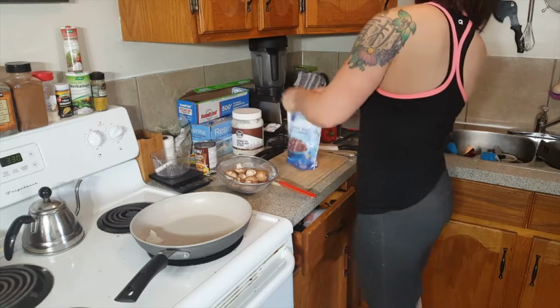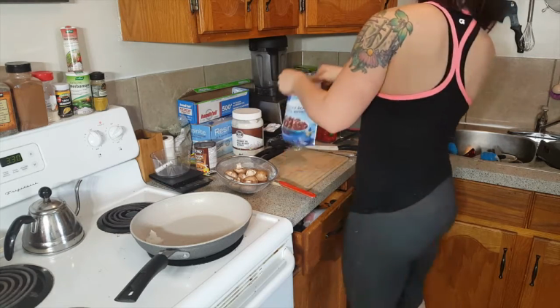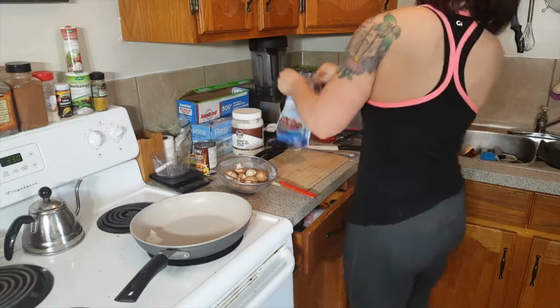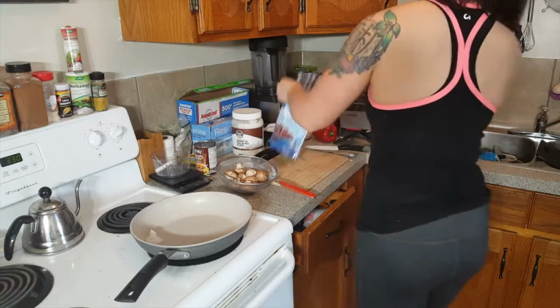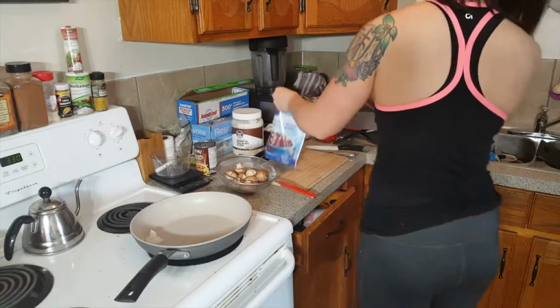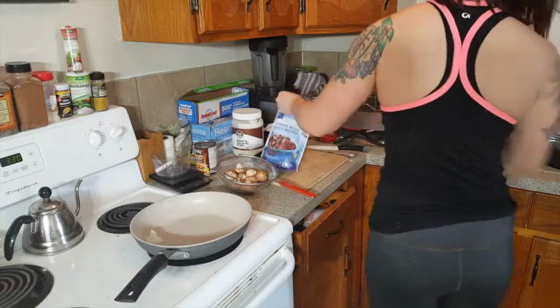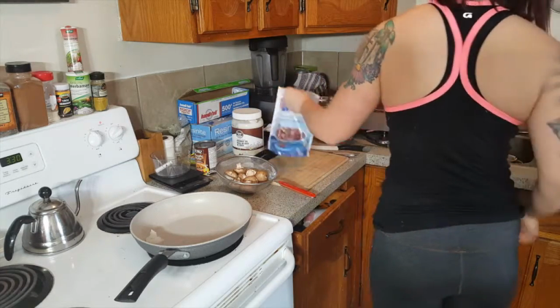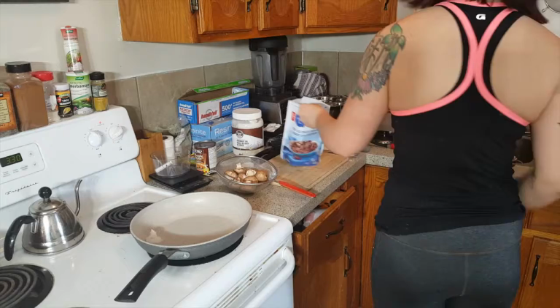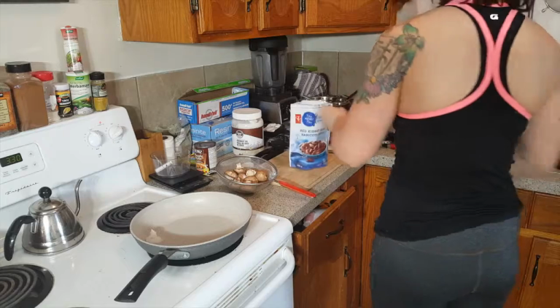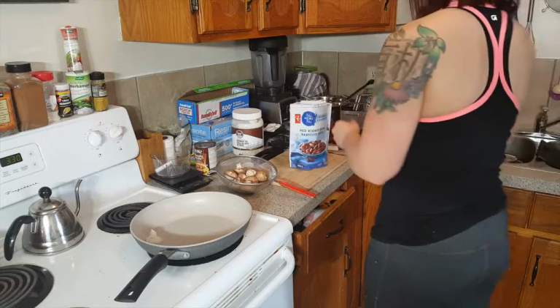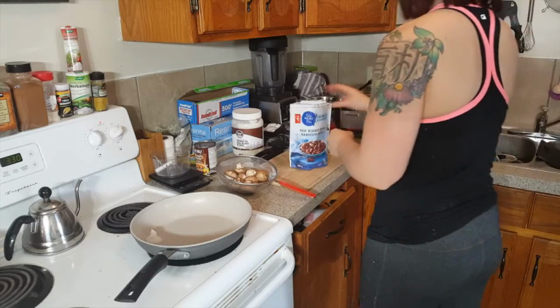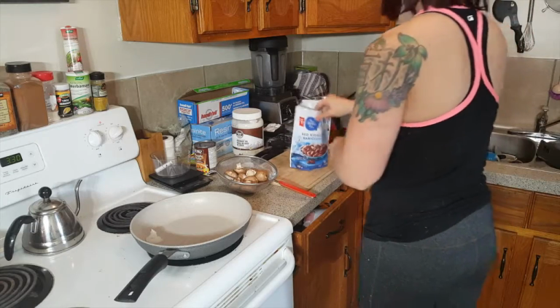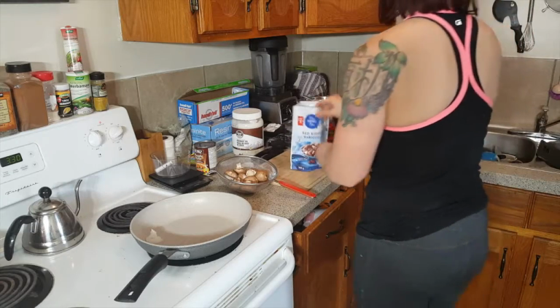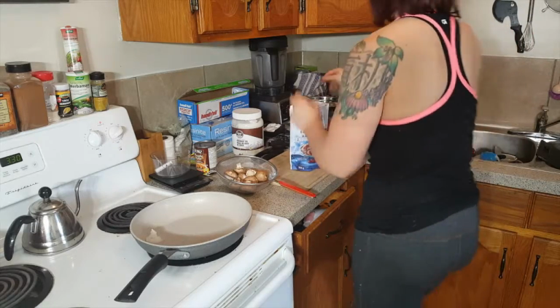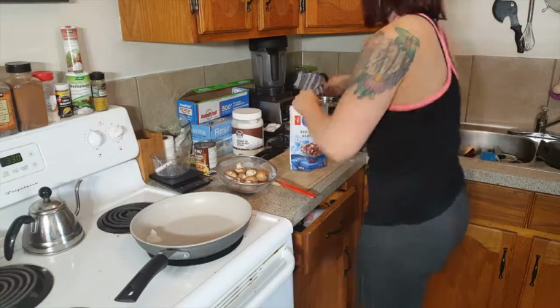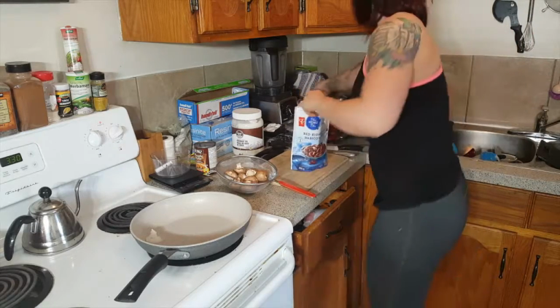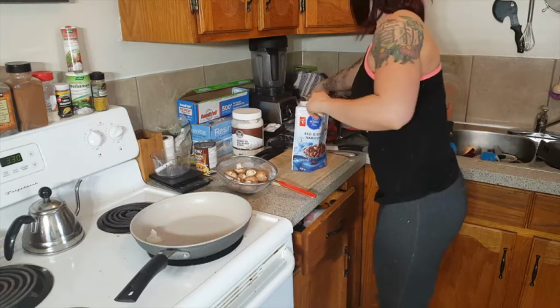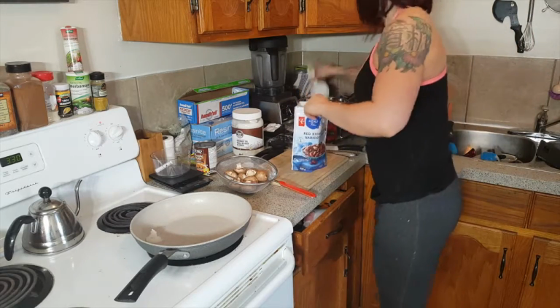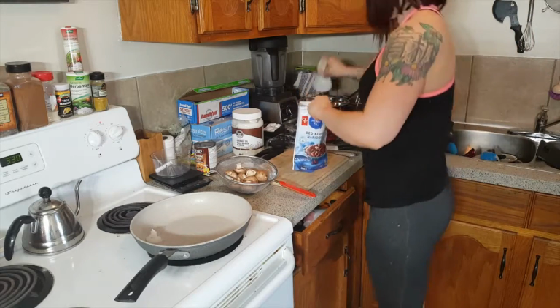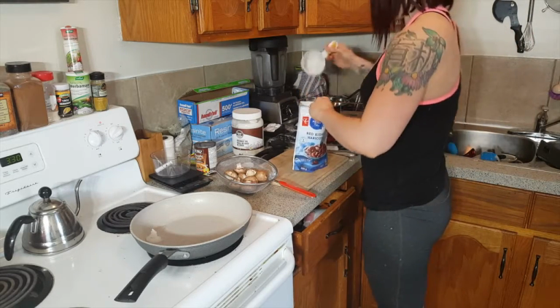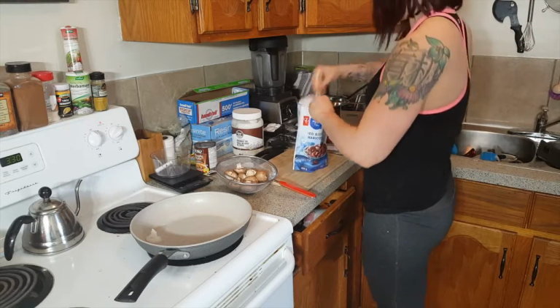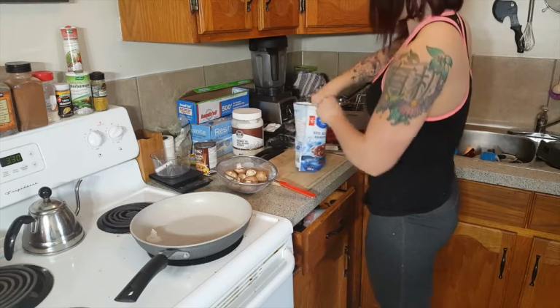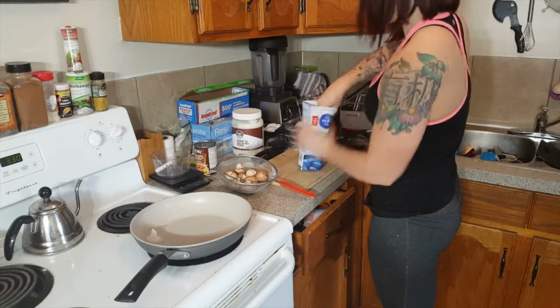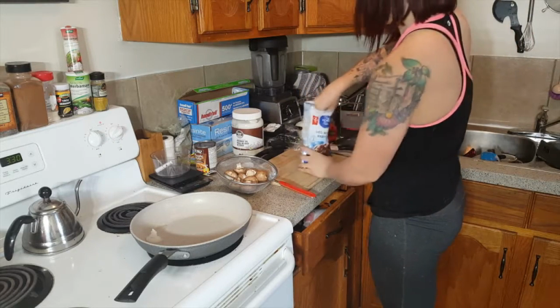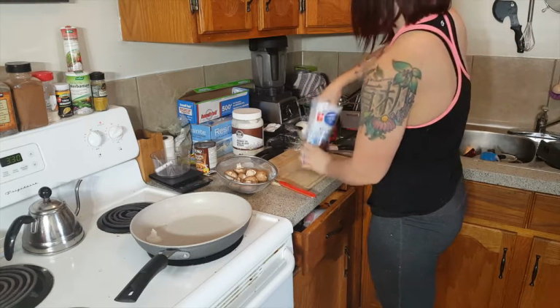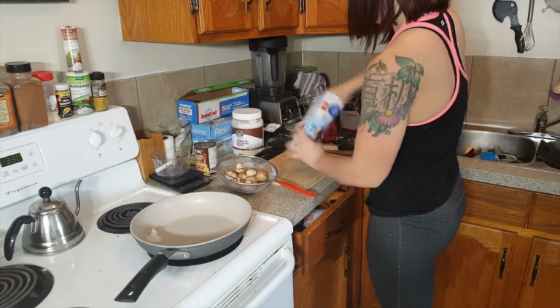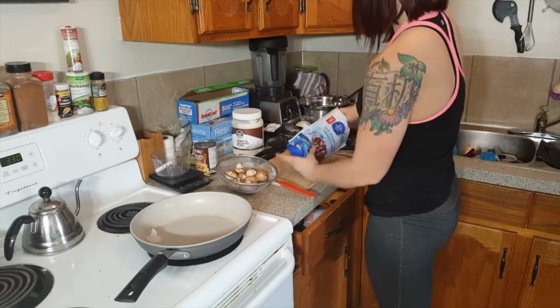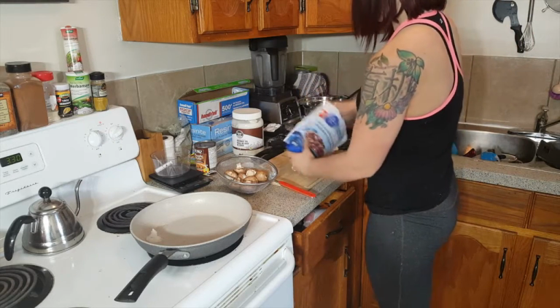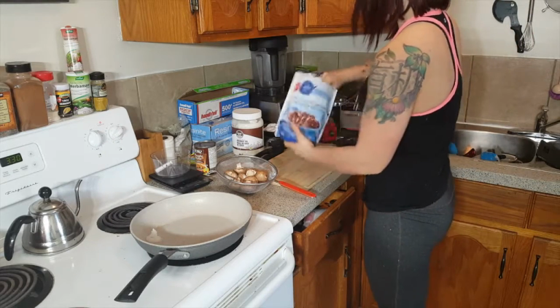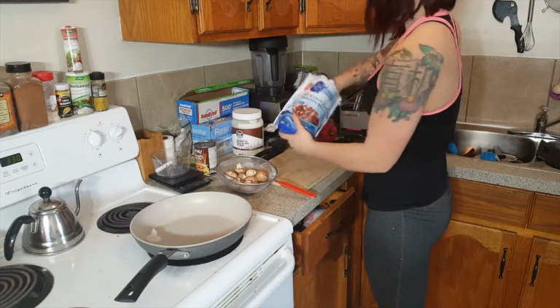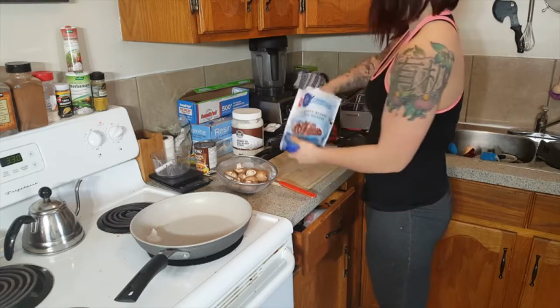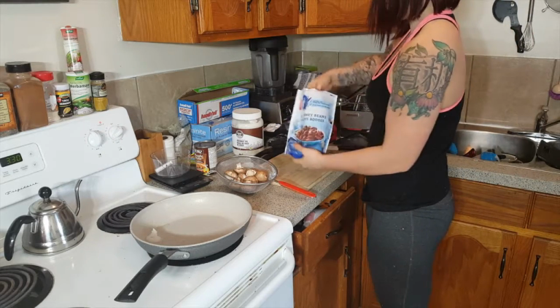Right now I am adding my frozen beans into the pan so that they can get nice and warm and cook up.